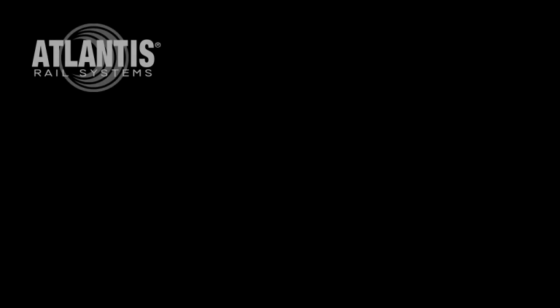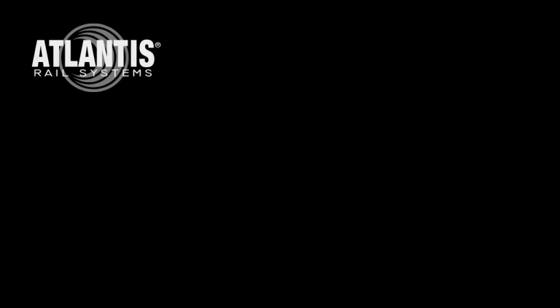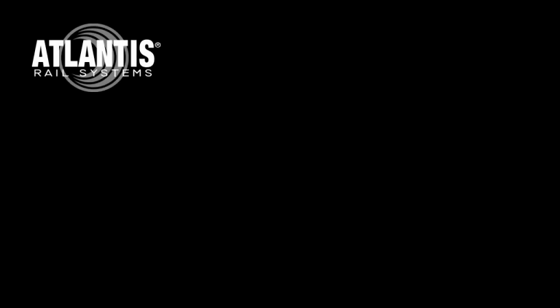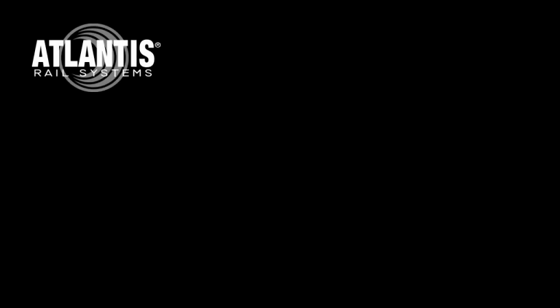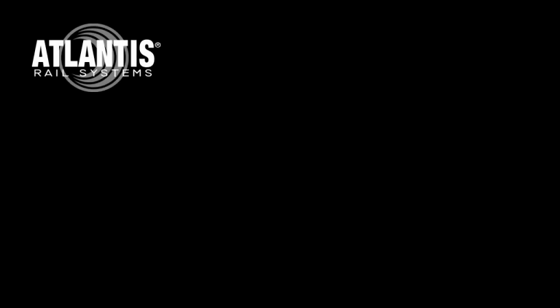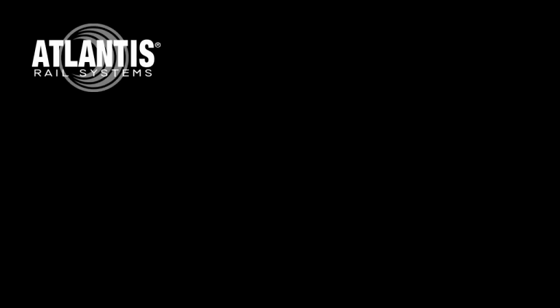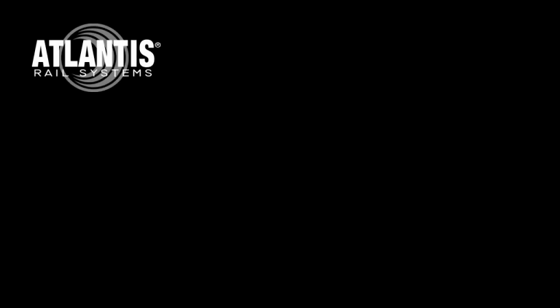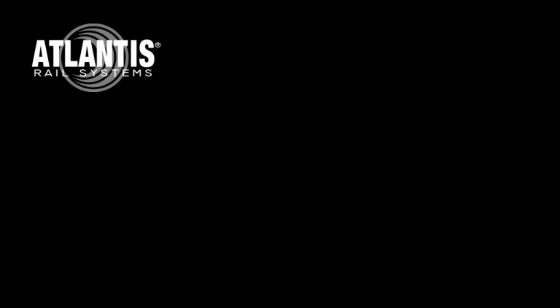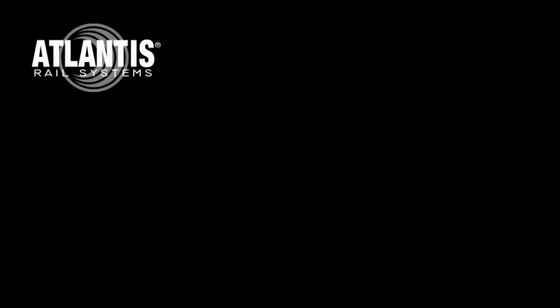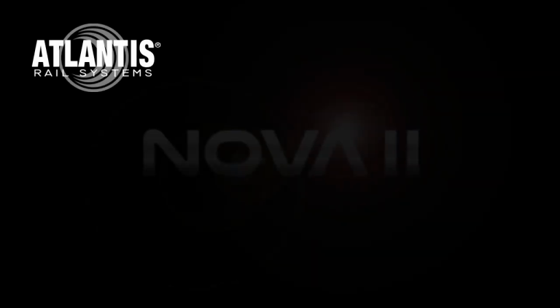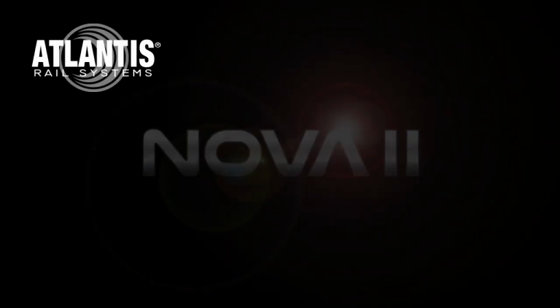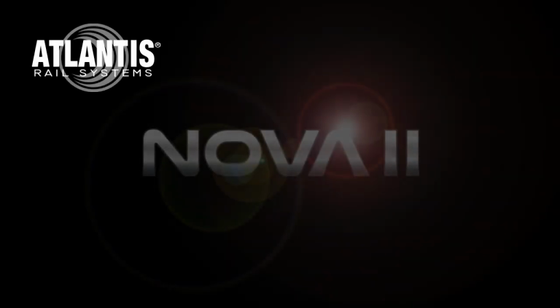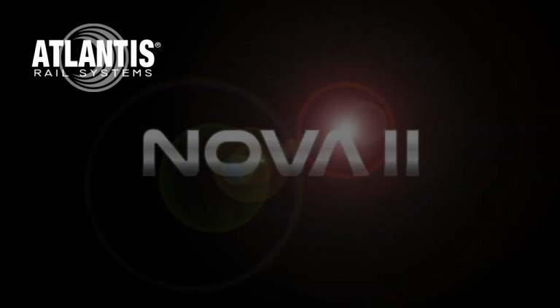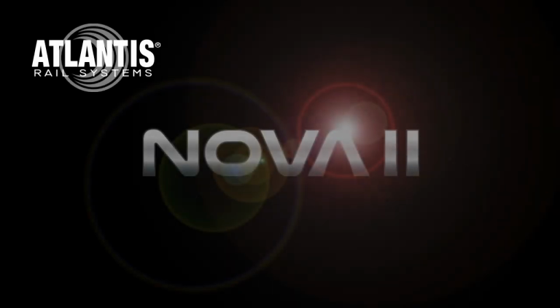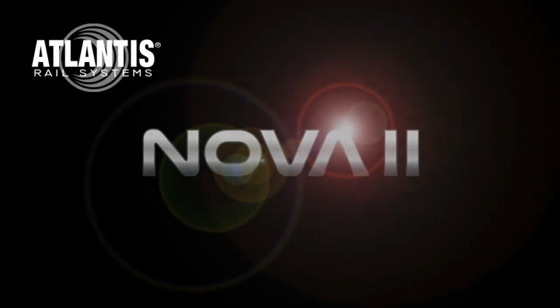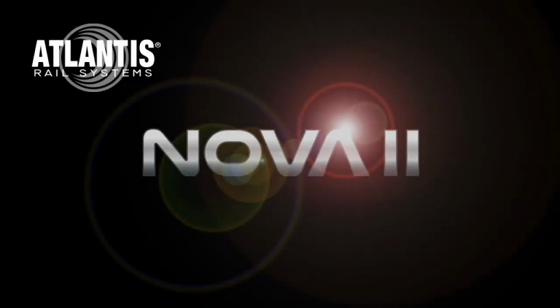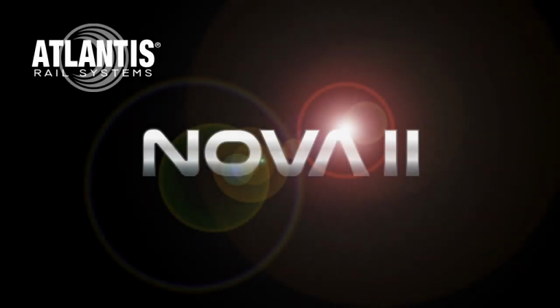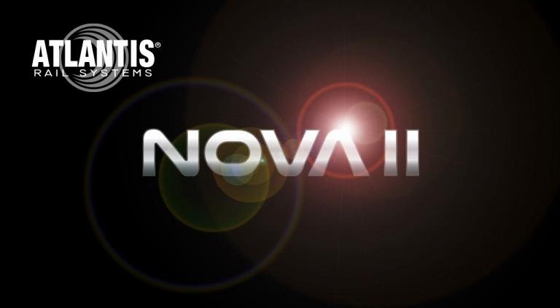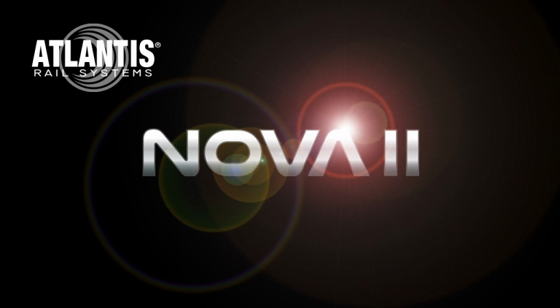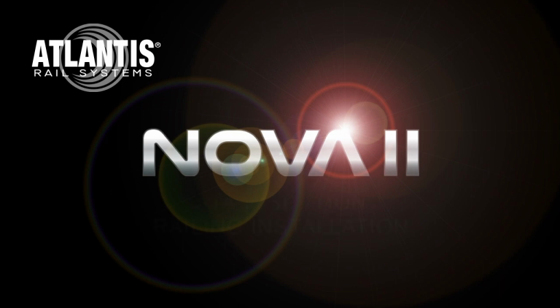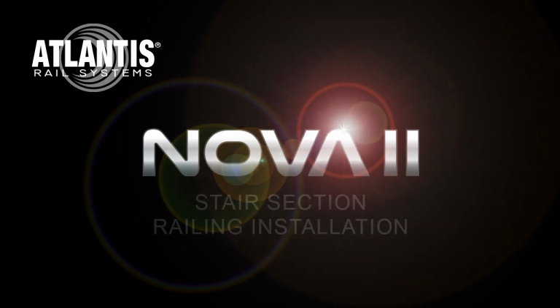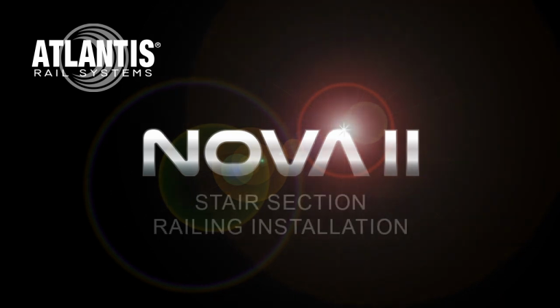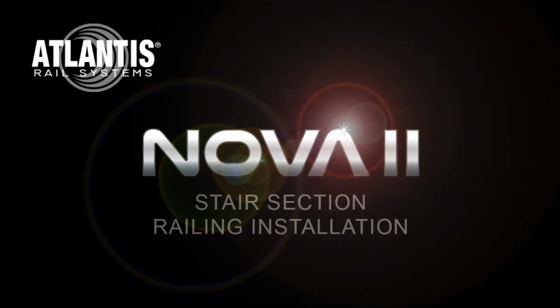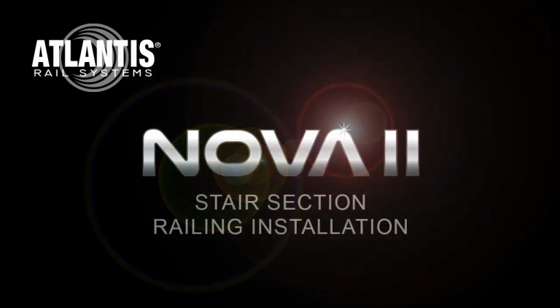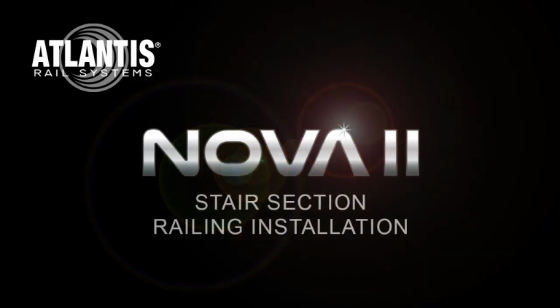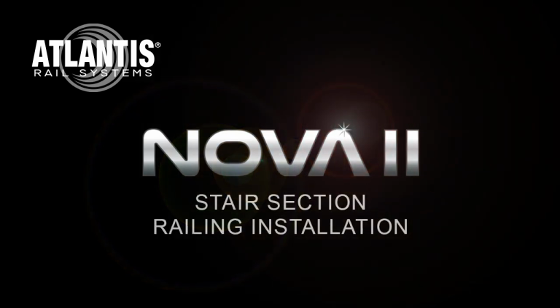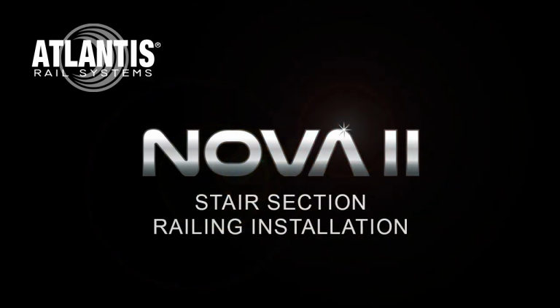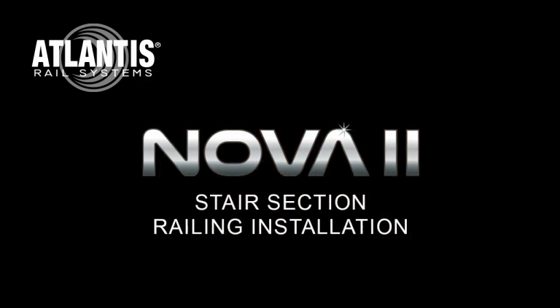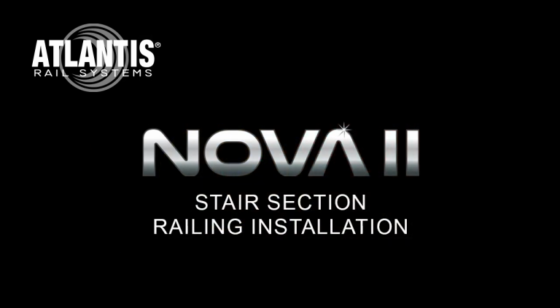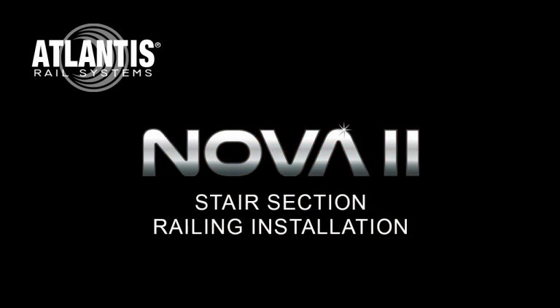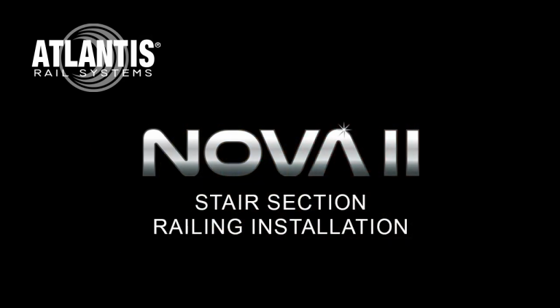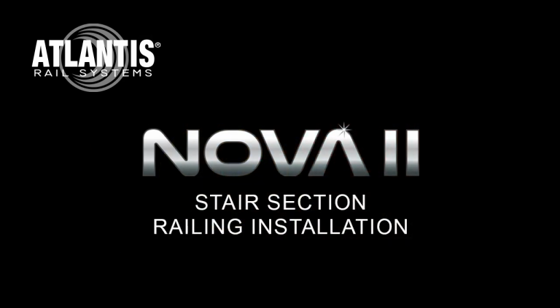Welcome to another Atlantis Rail instructional video. Today we'll be installing the NOVA2 aluminum railing system on a stair section.